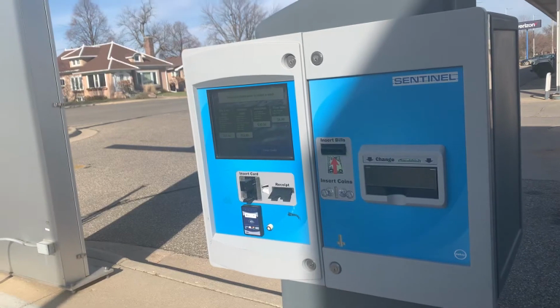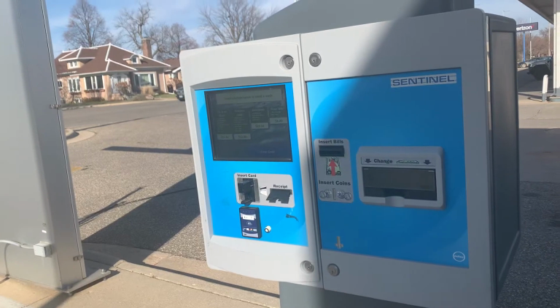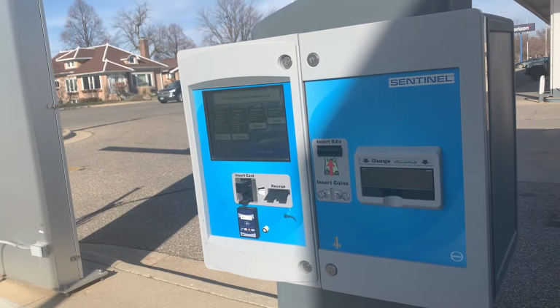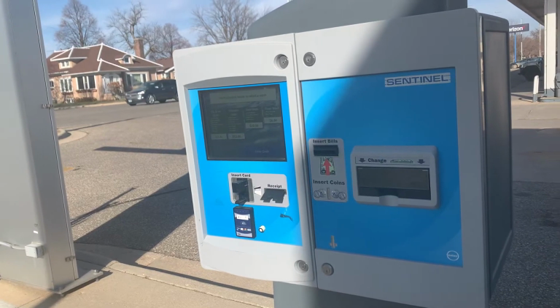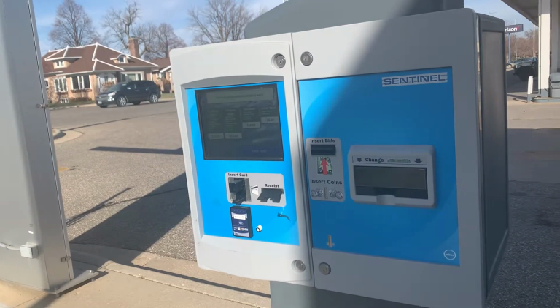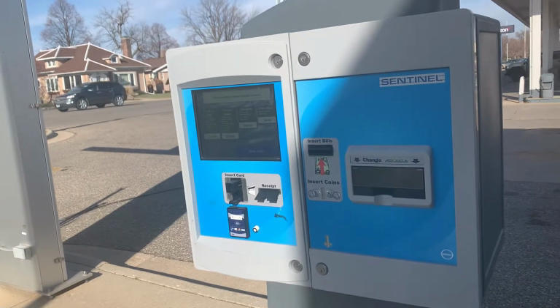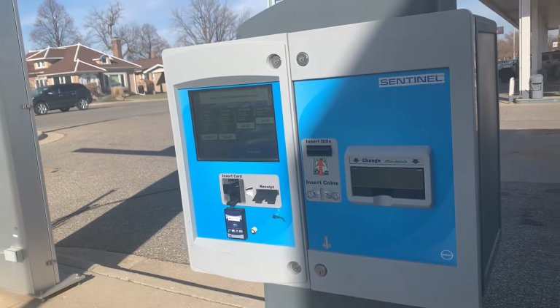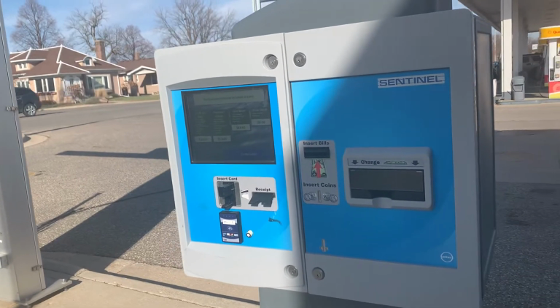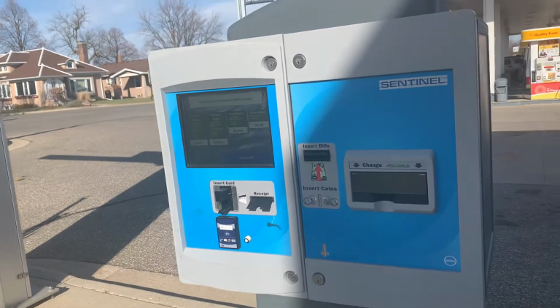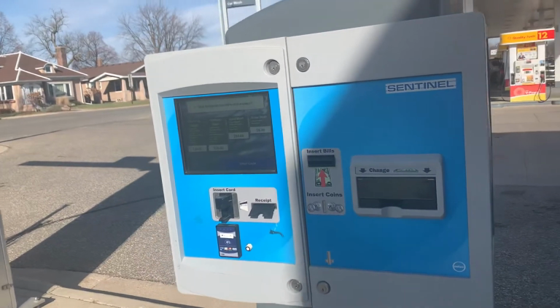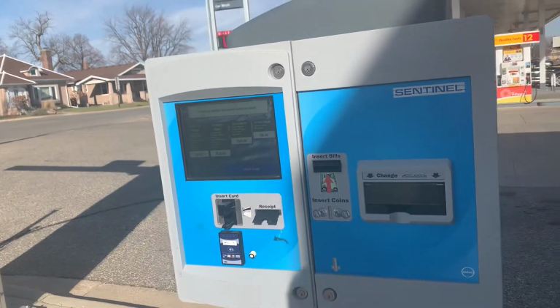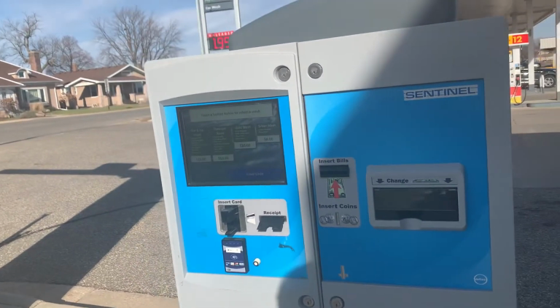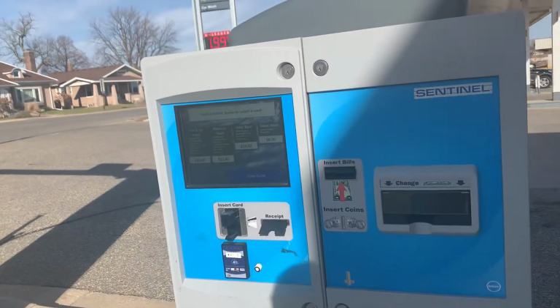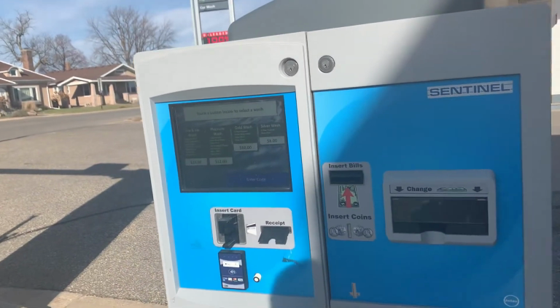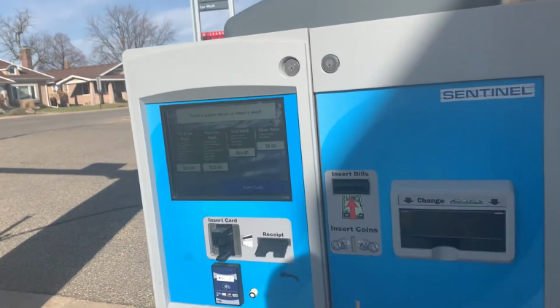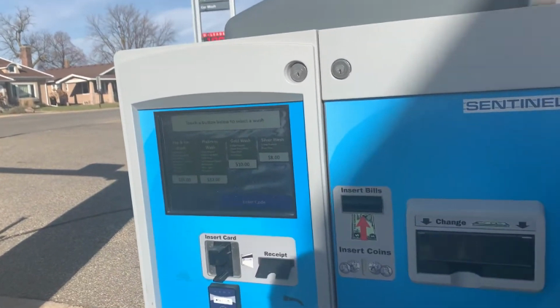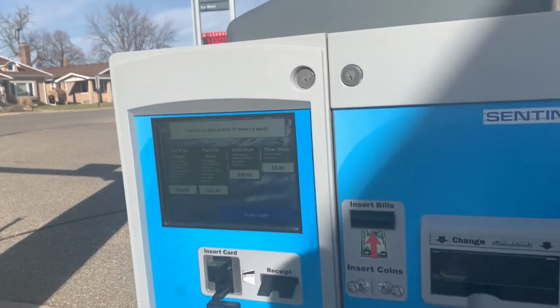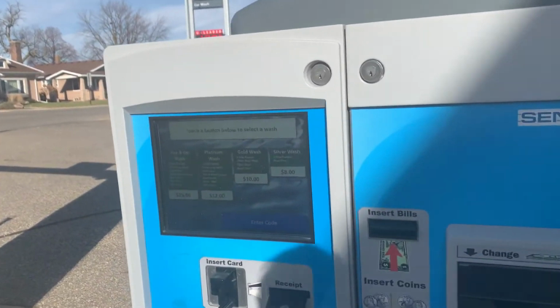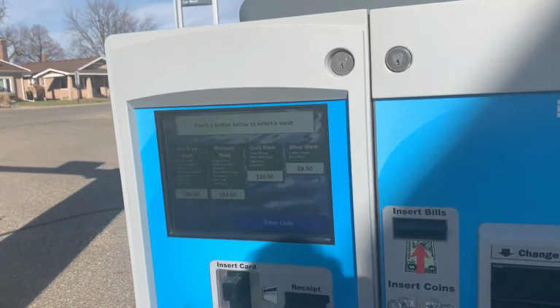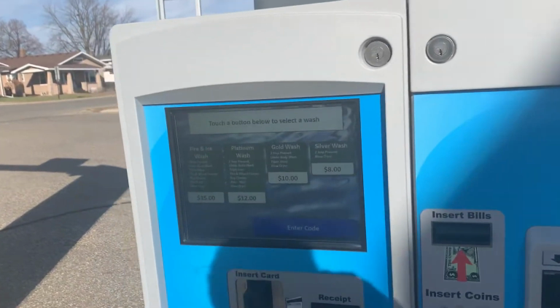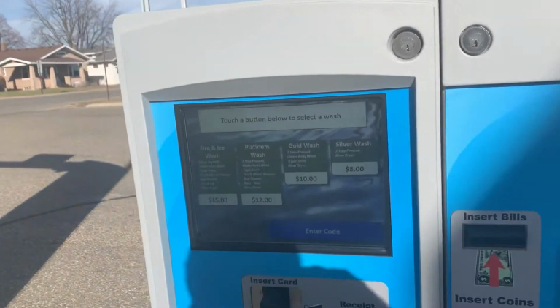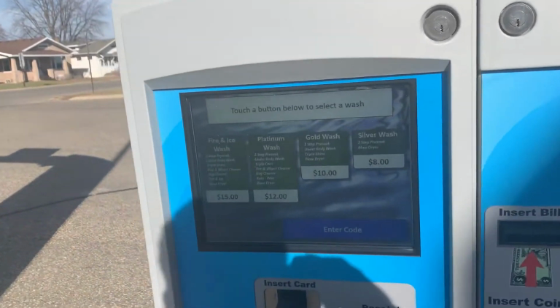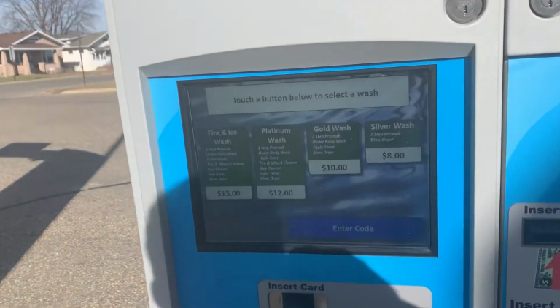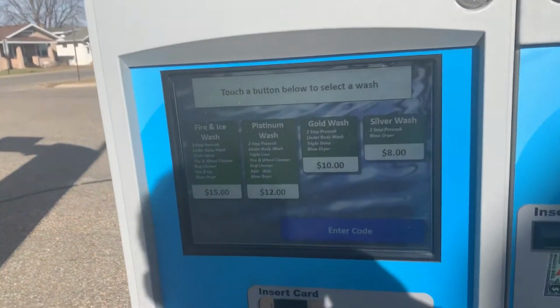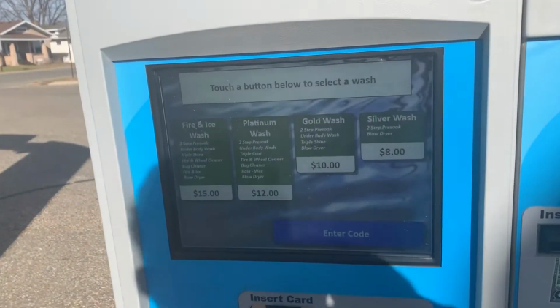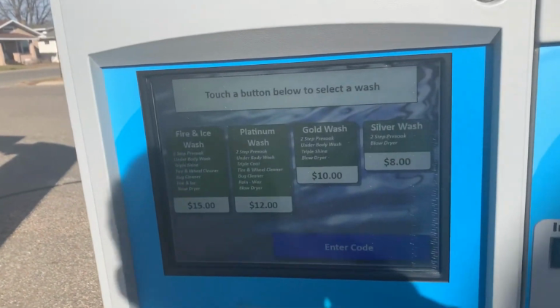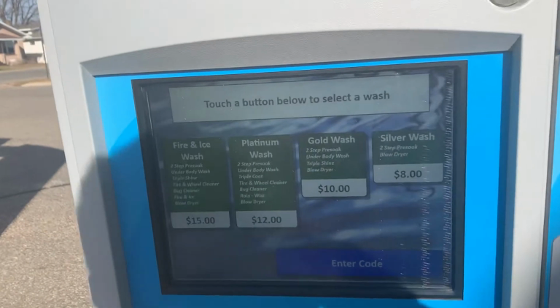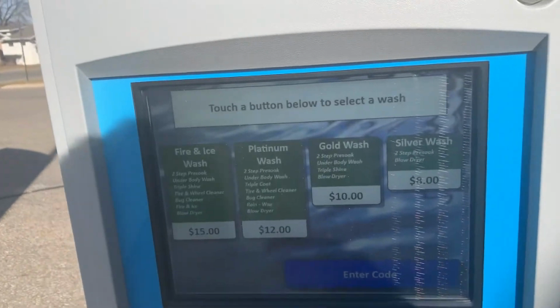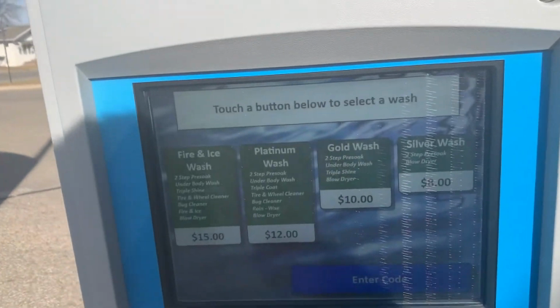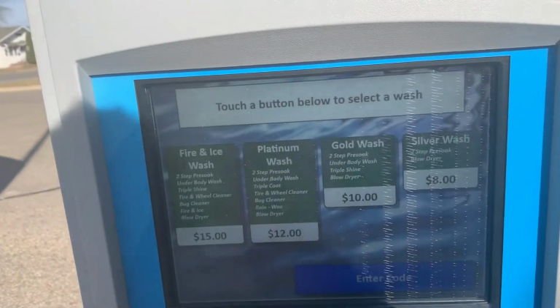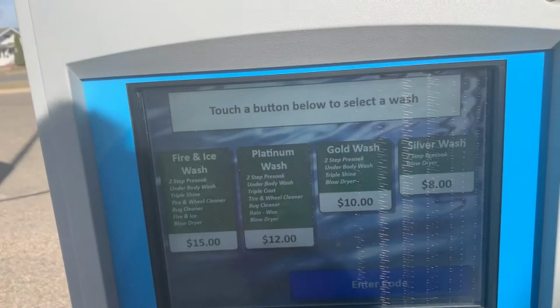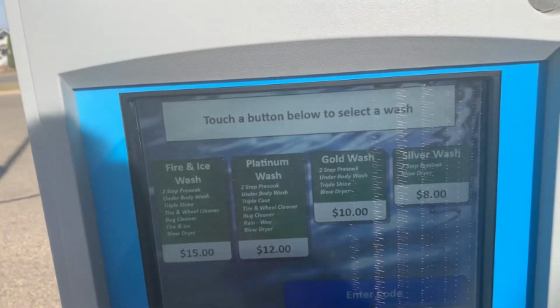This is a Unitec Sentinel. Welcome to our car wash.